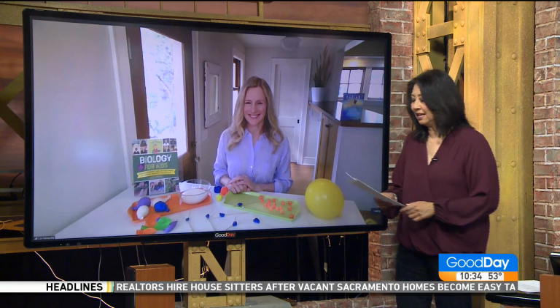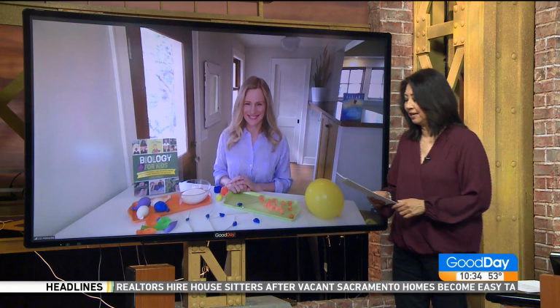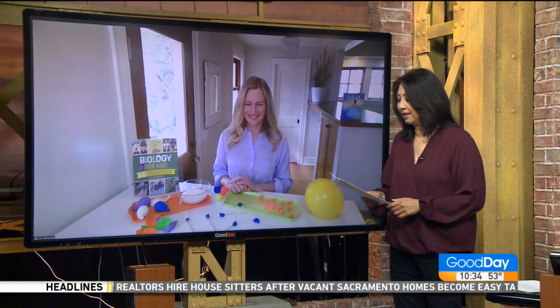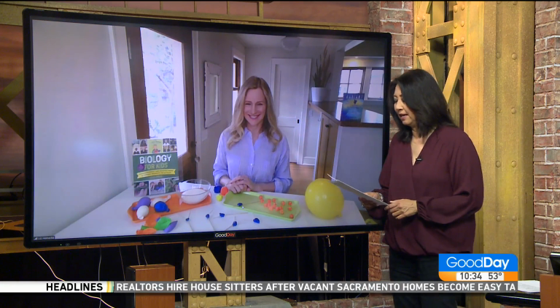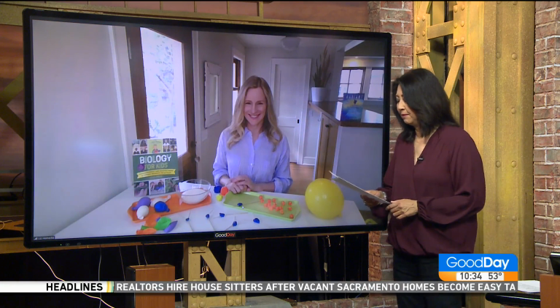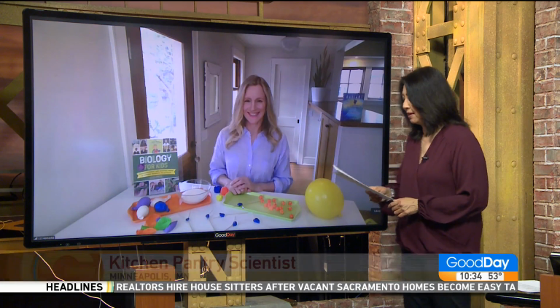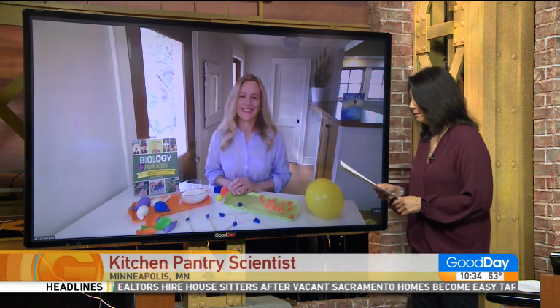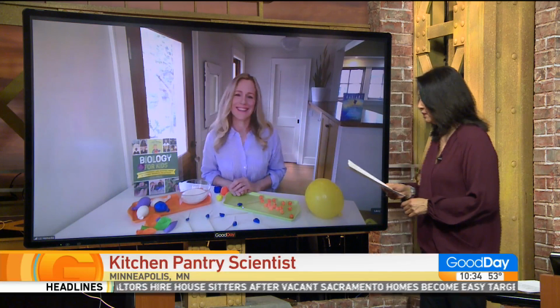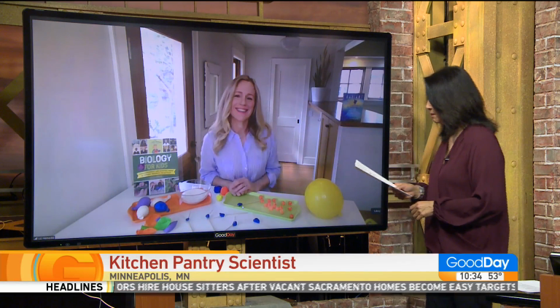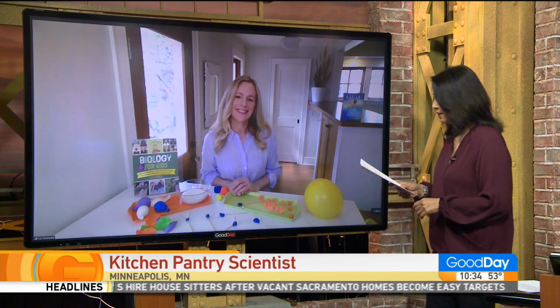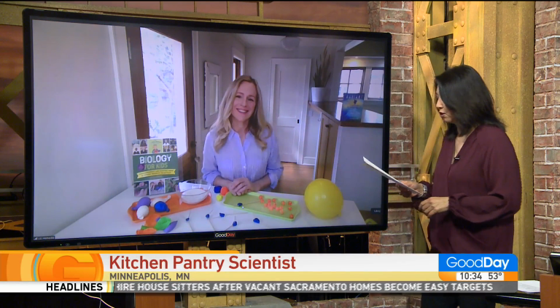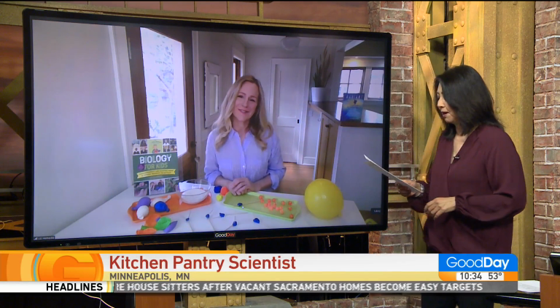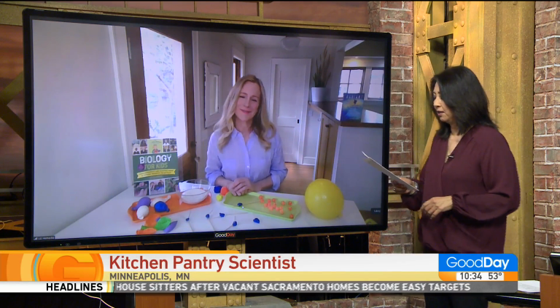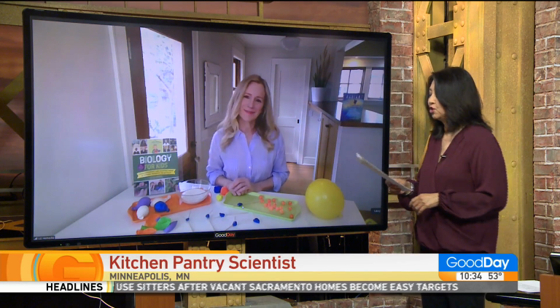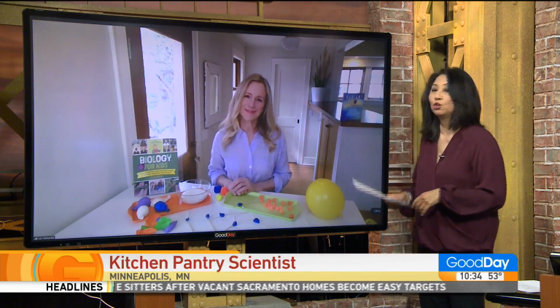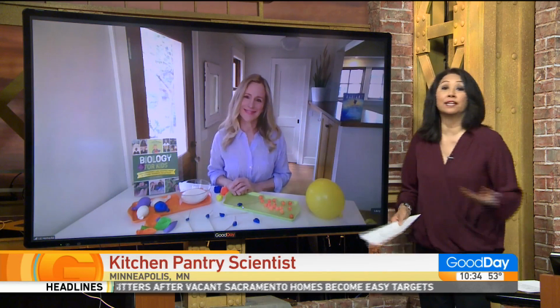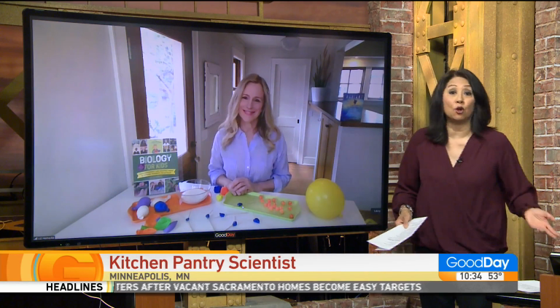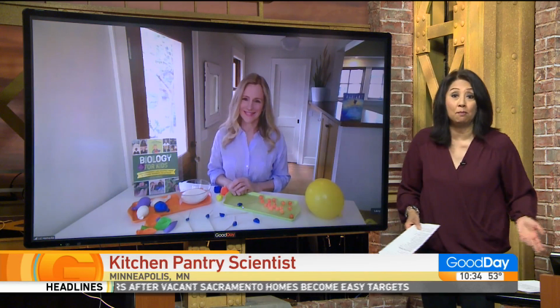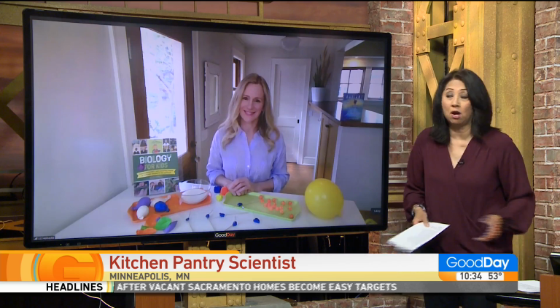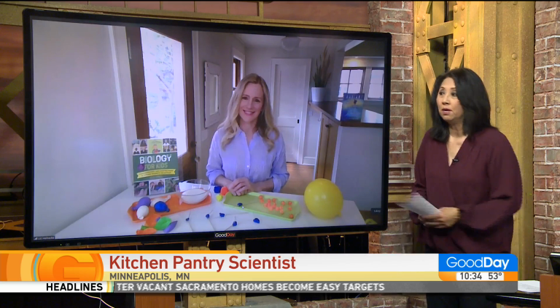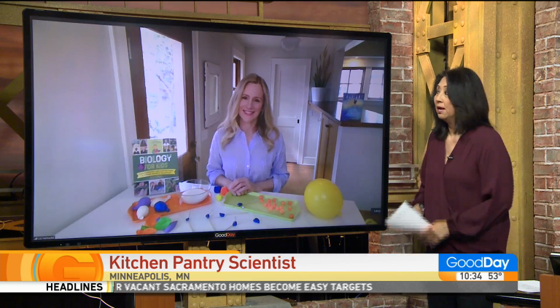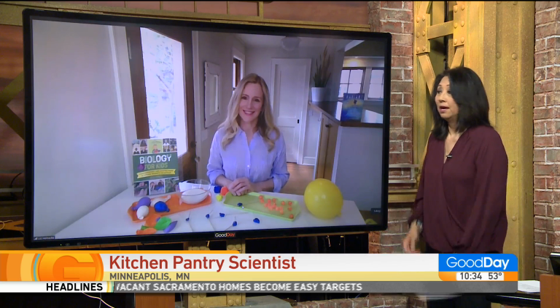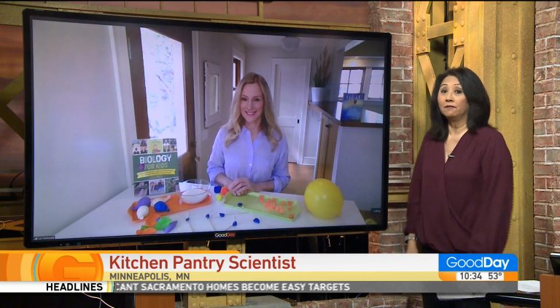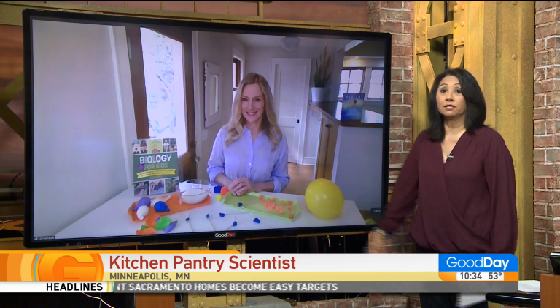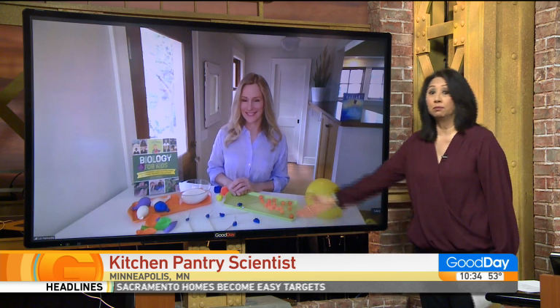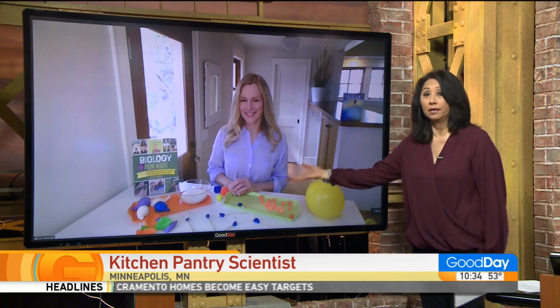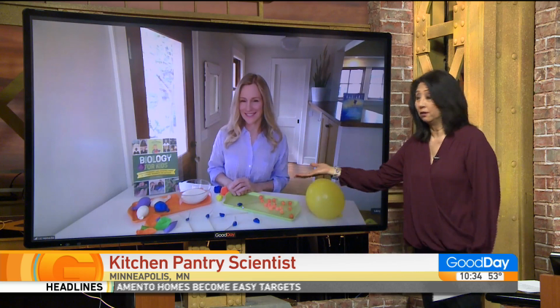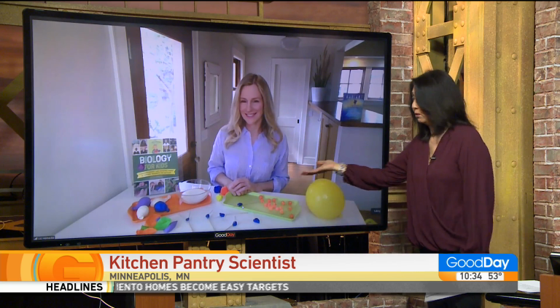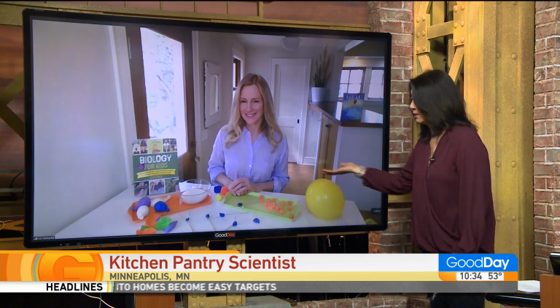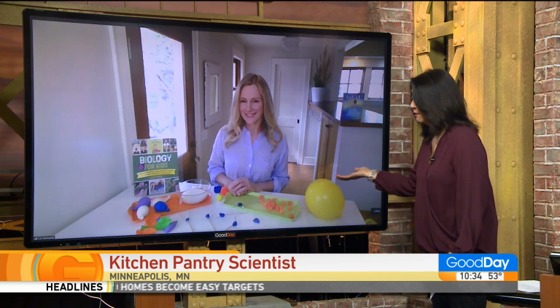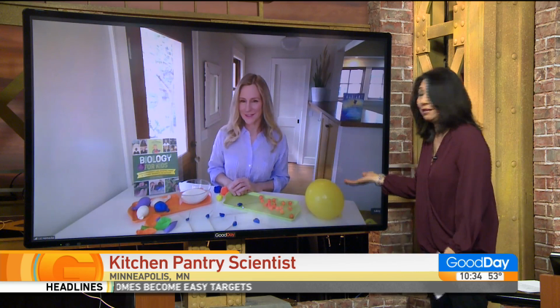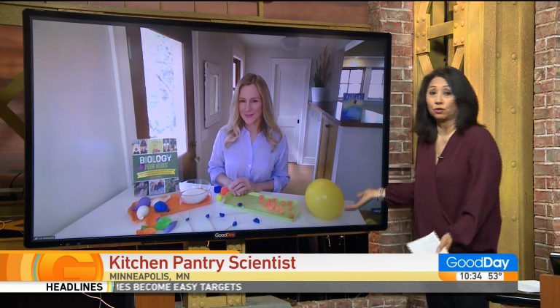Liz Heinecke out of Minneapolis — molecular biologist turned stay-at-home mom — obviously playing with stuff in the pantry.